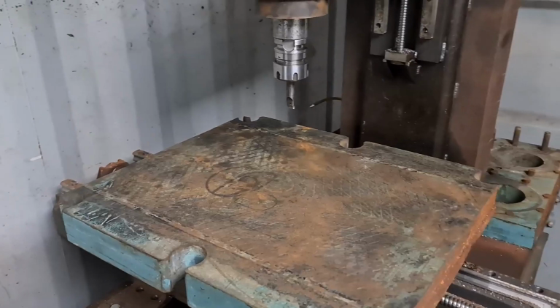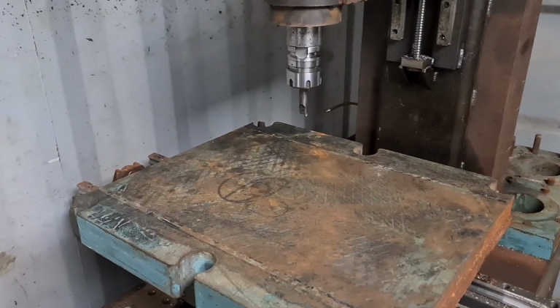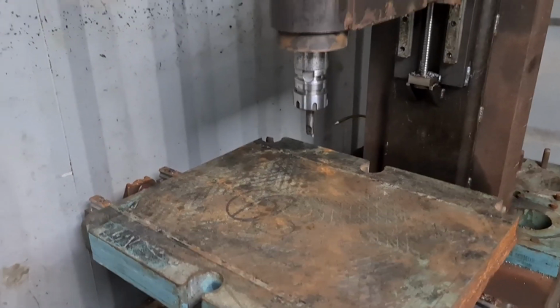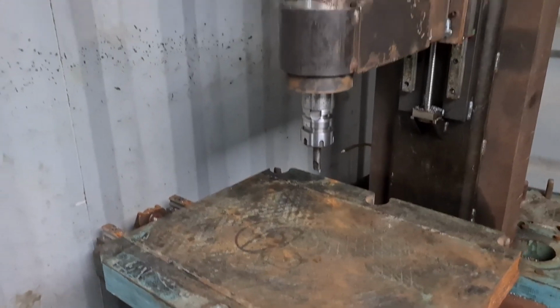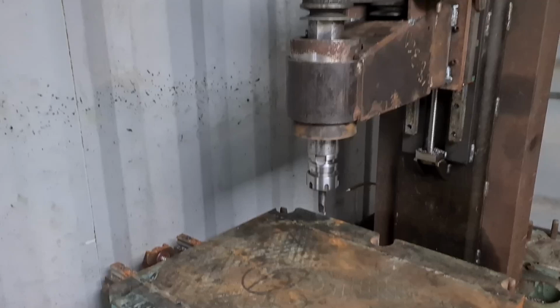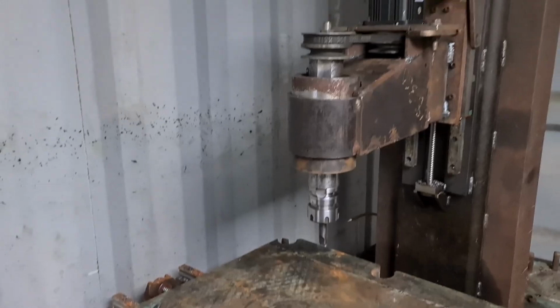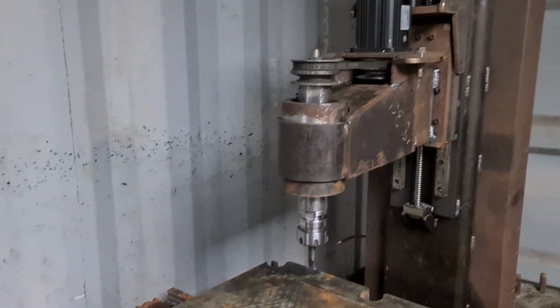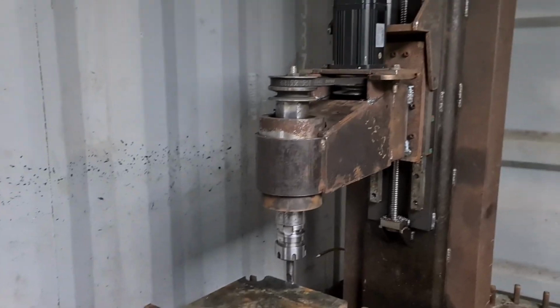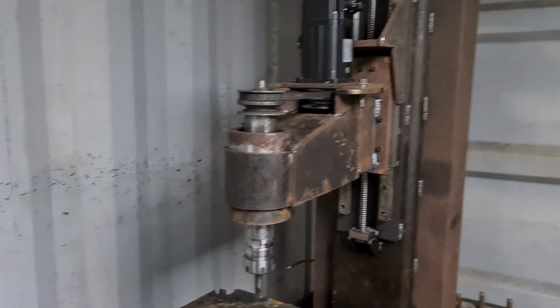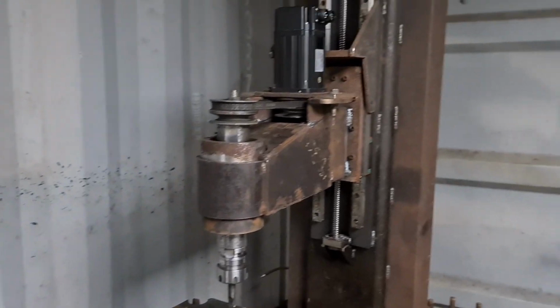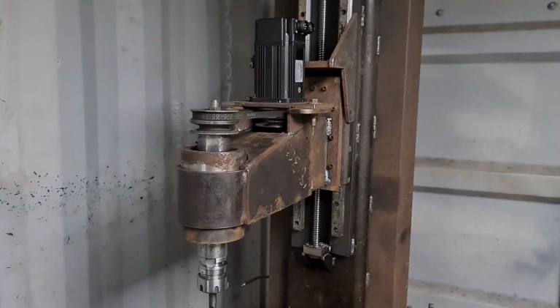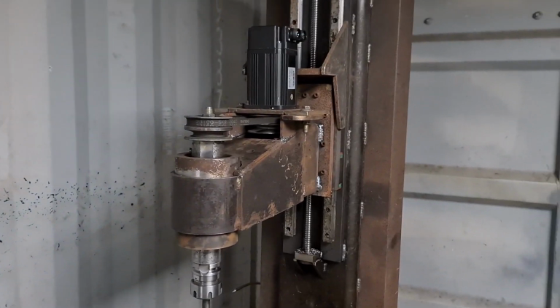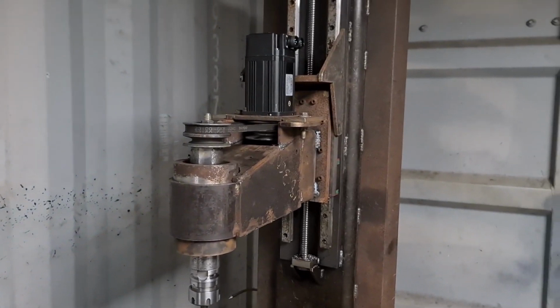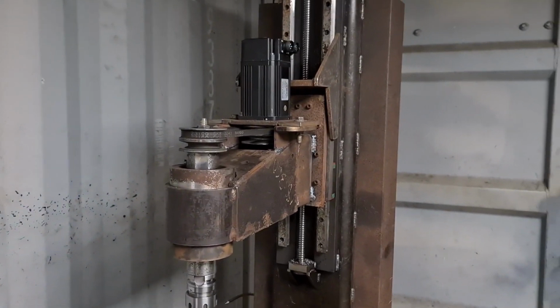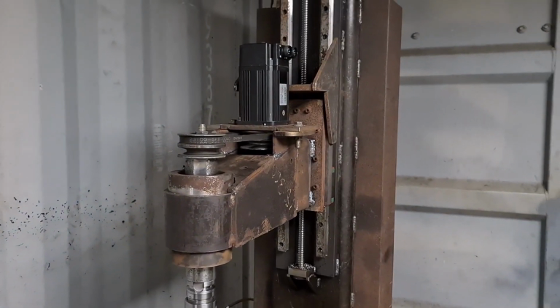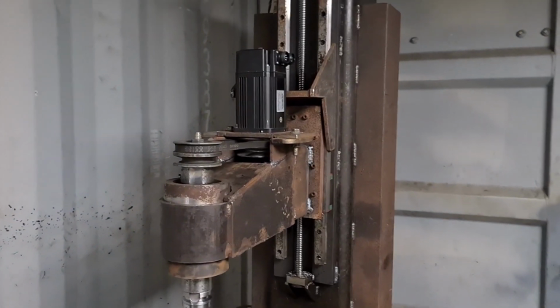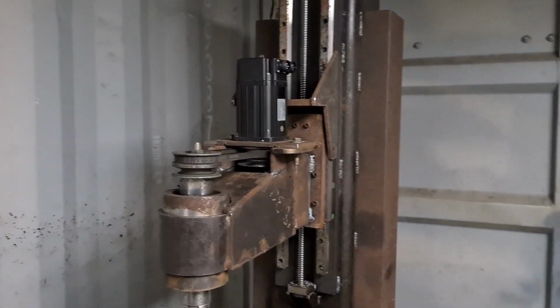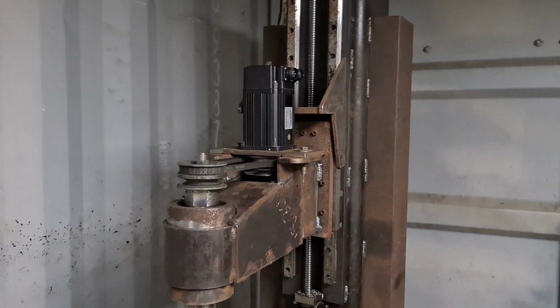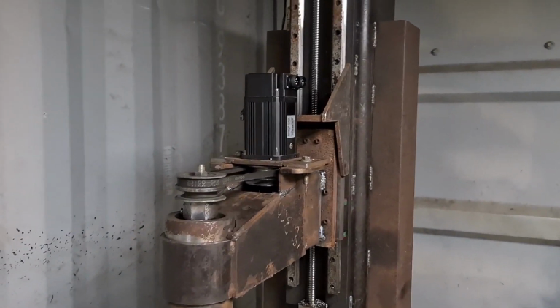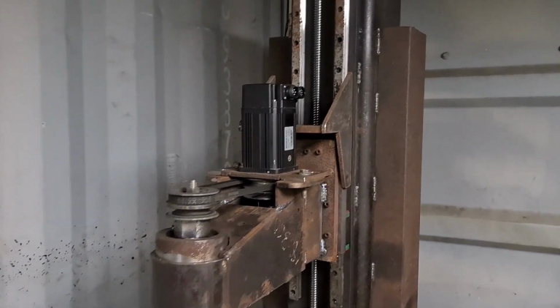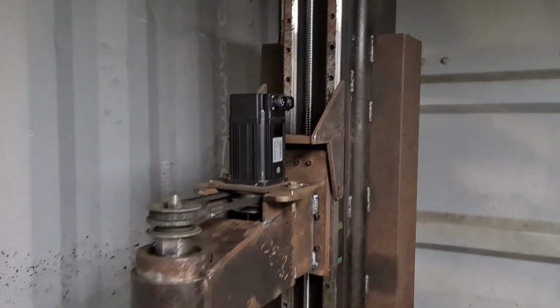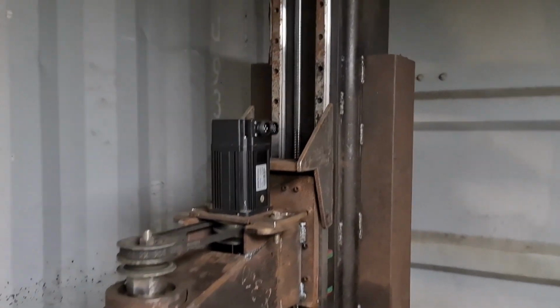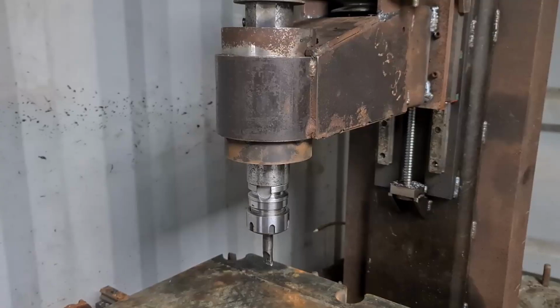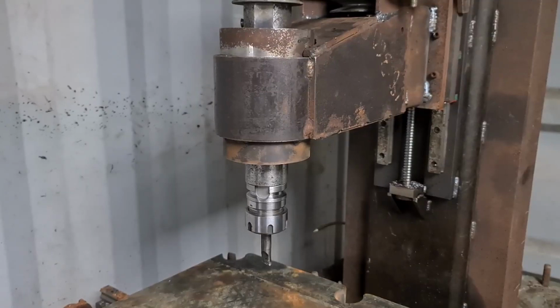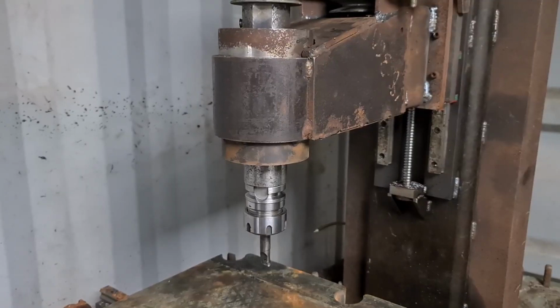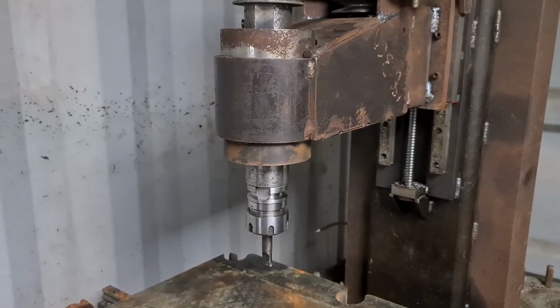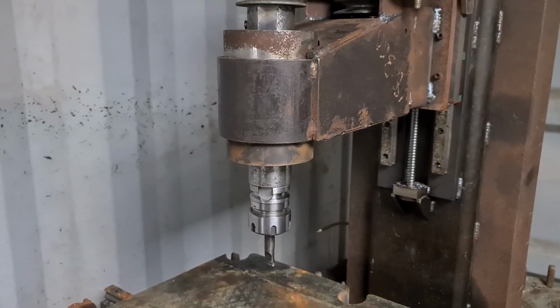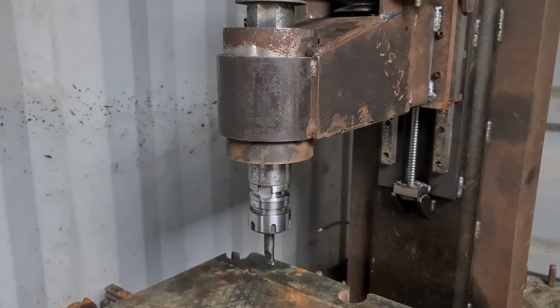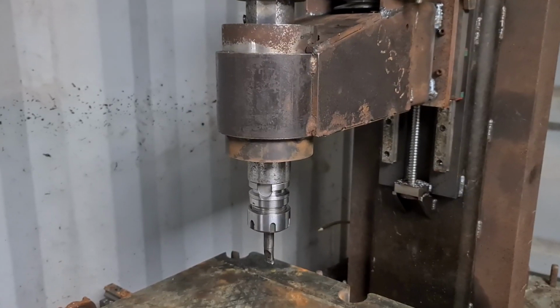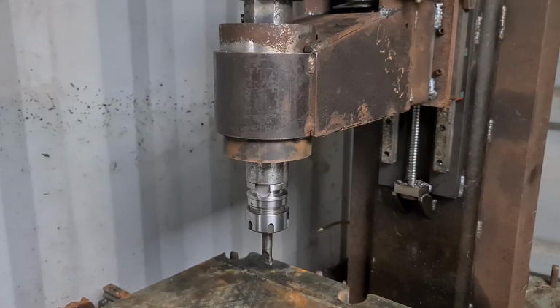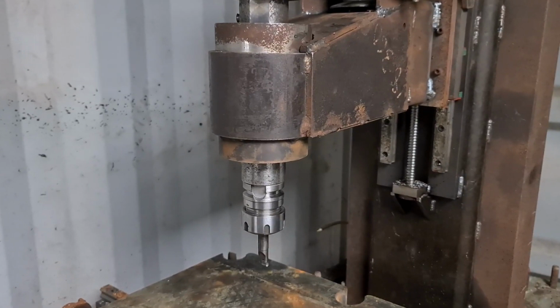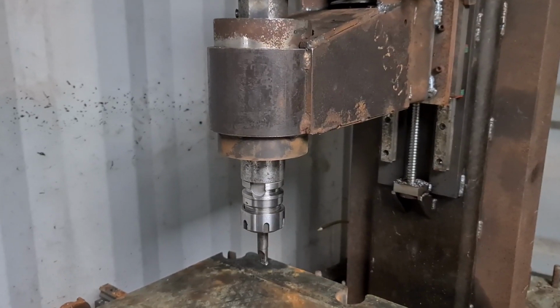Now that you've seen a bit of the machine, we may as well cut some steel with it.